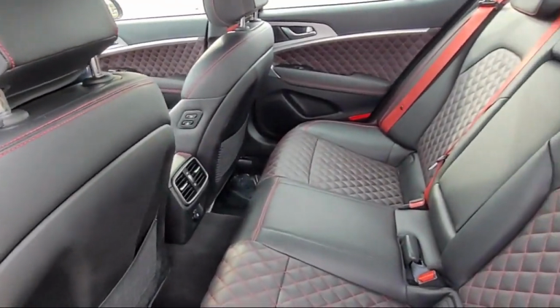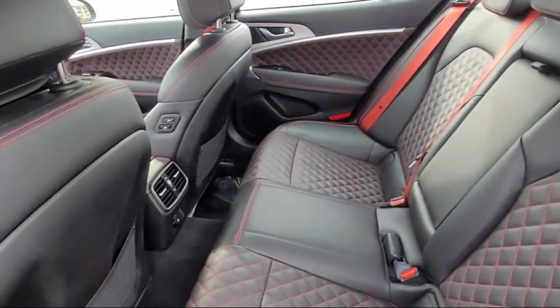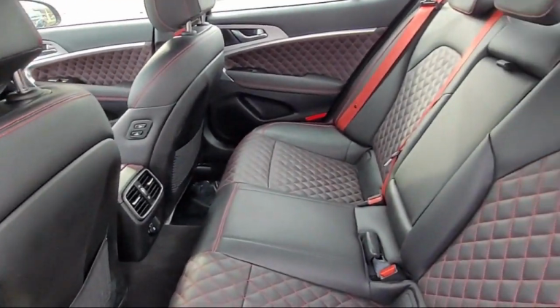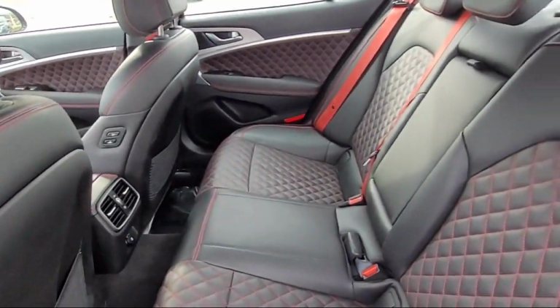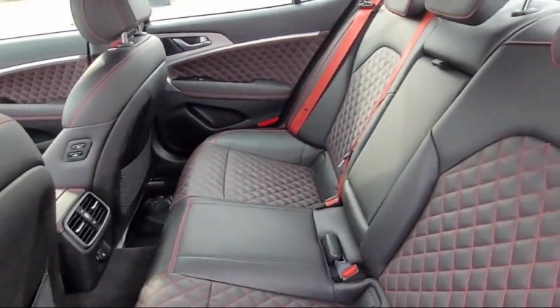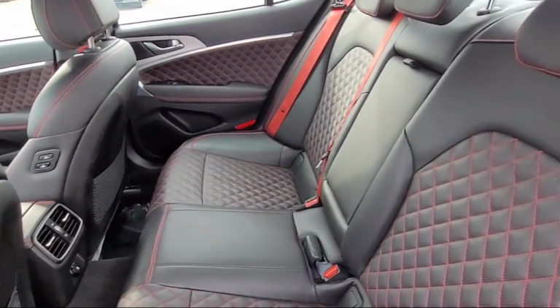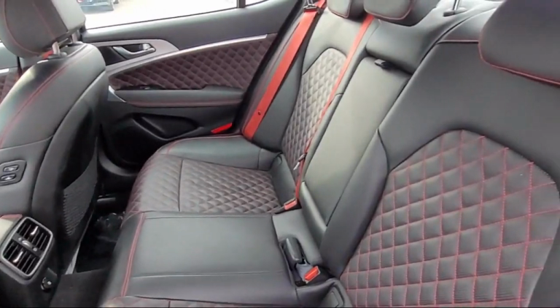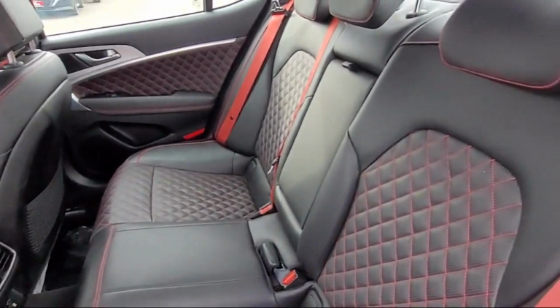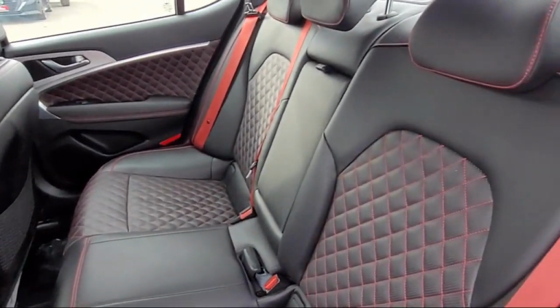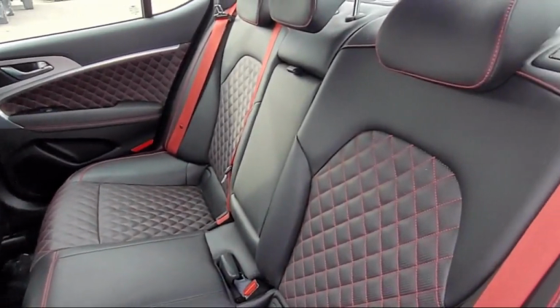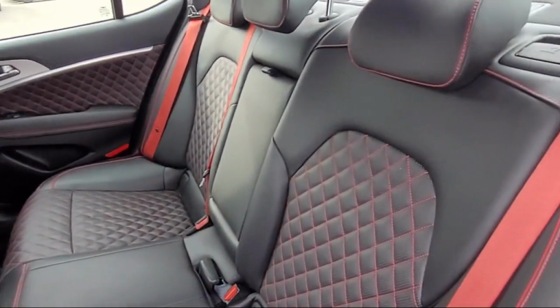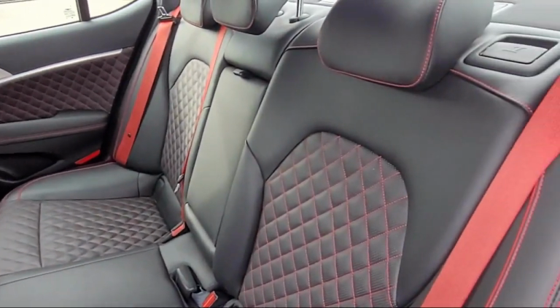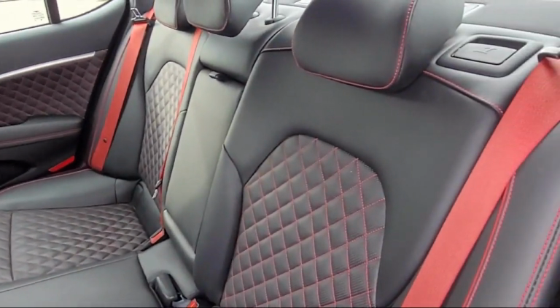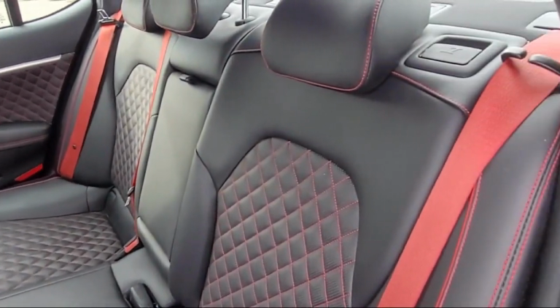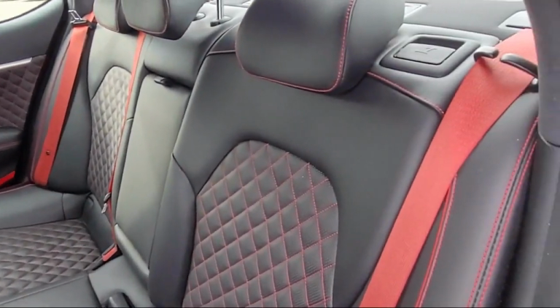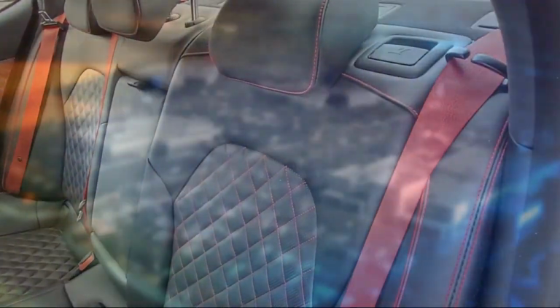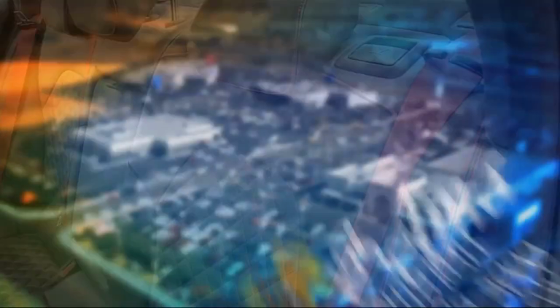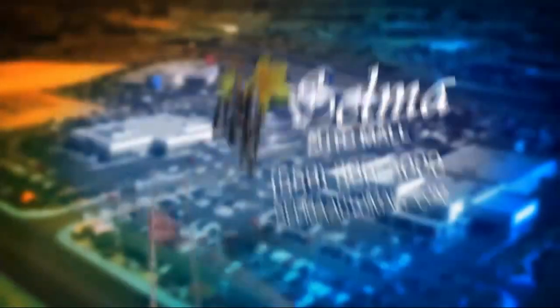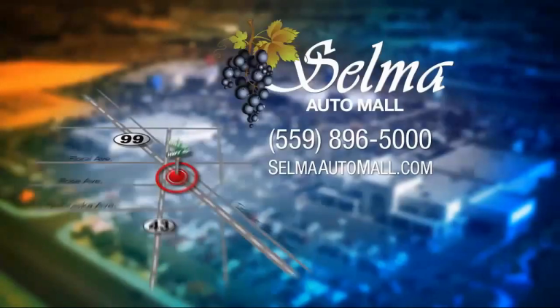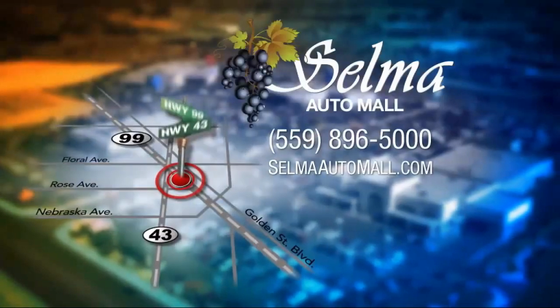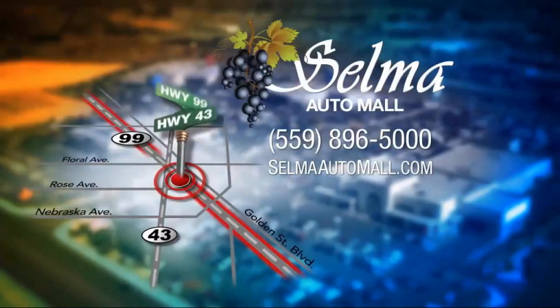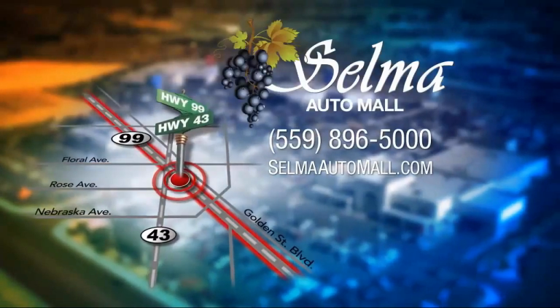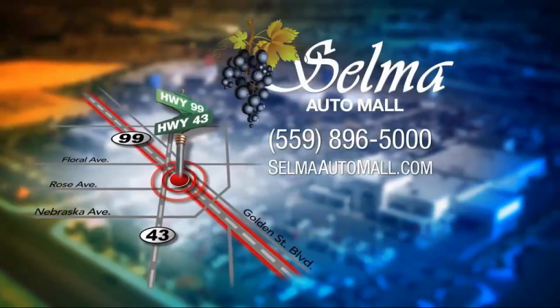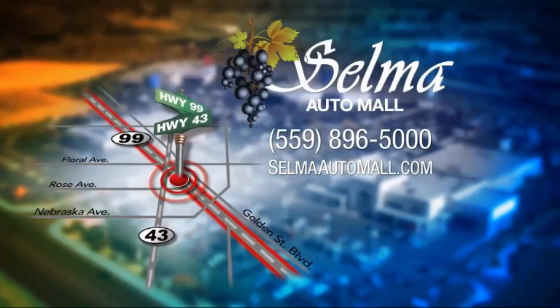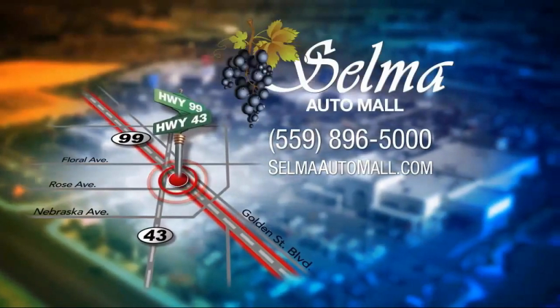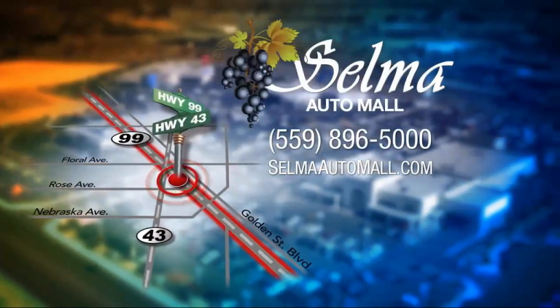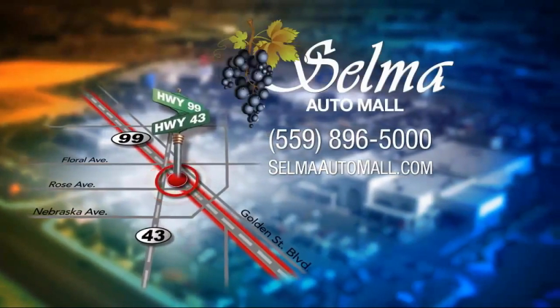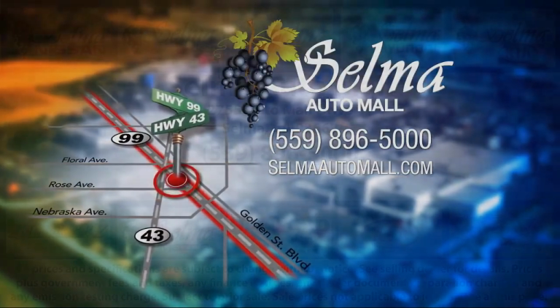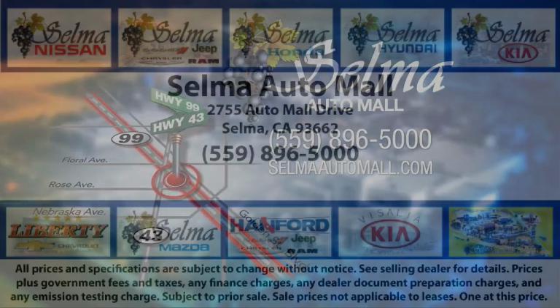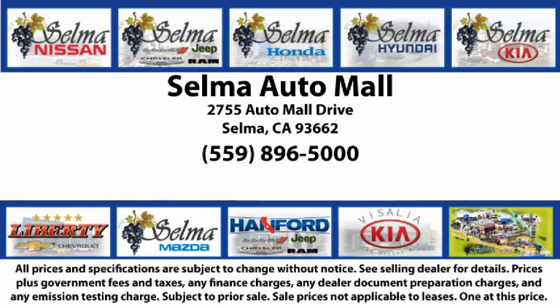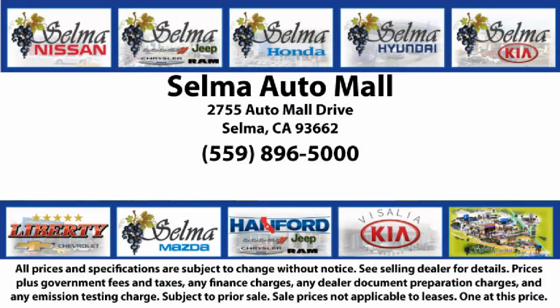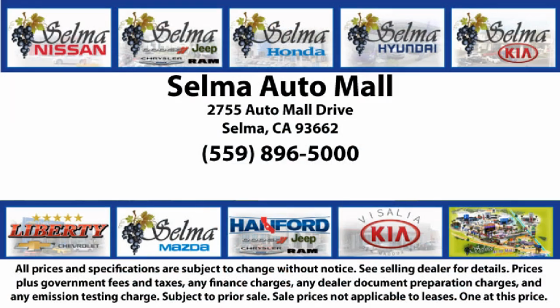So come see us today and let us show you why so many people choose the Selma Auto Mall as their preferred destination for buying a car.